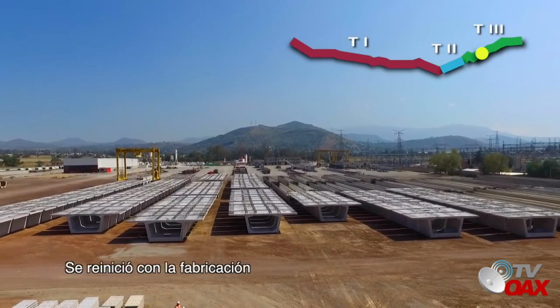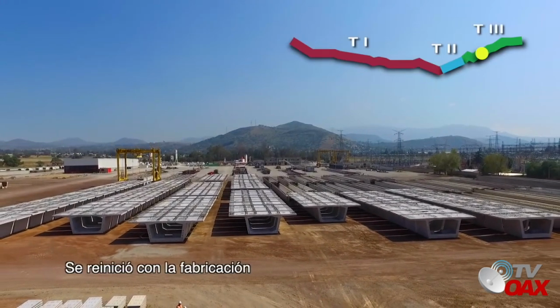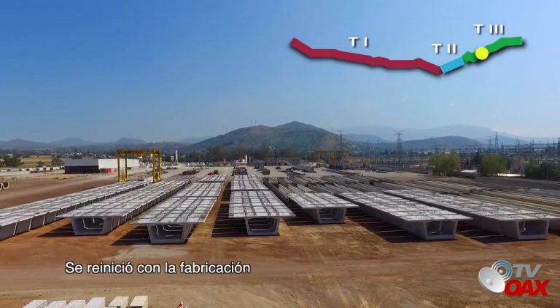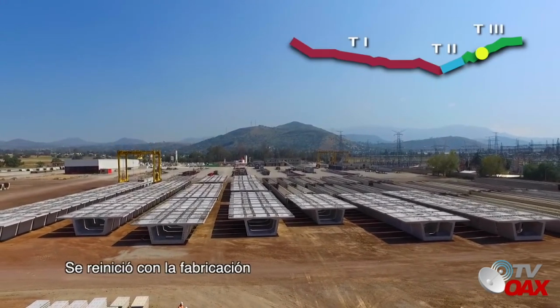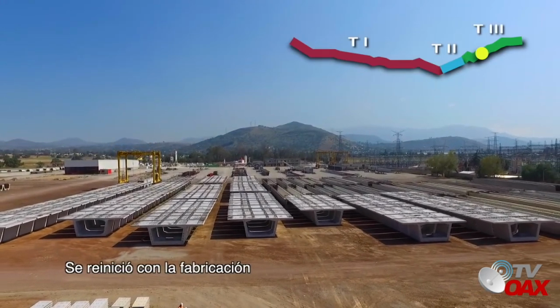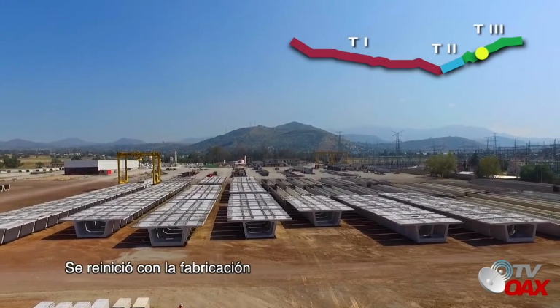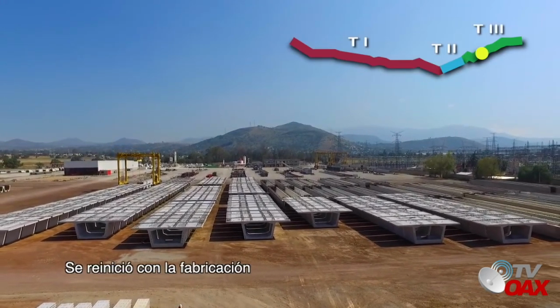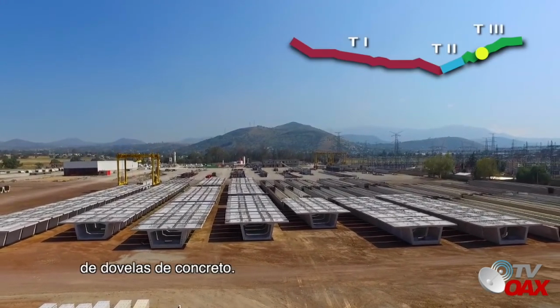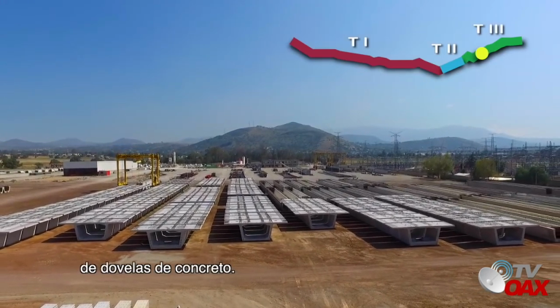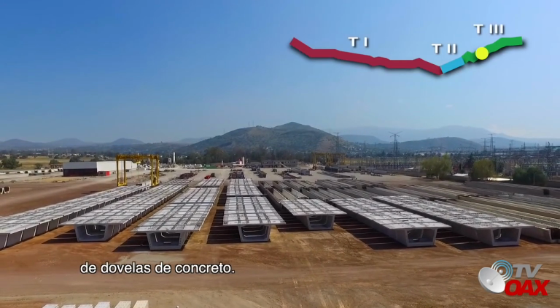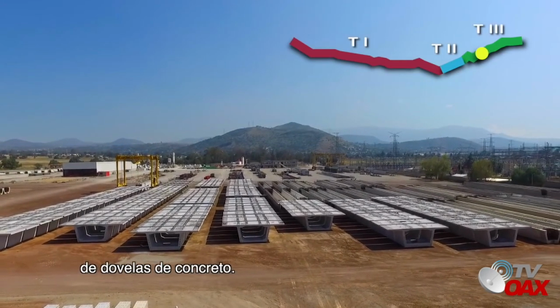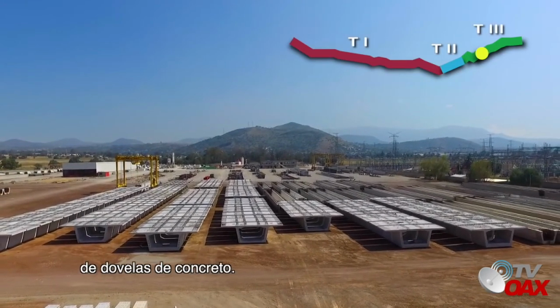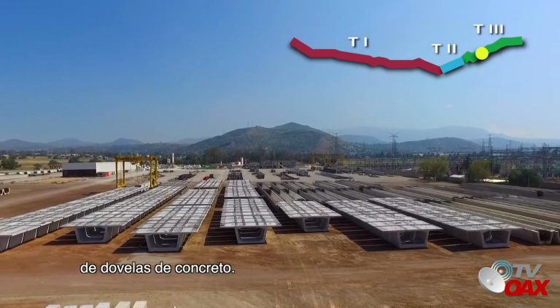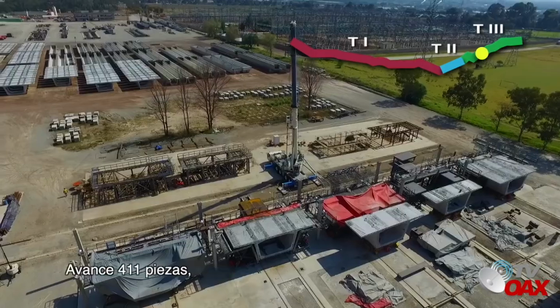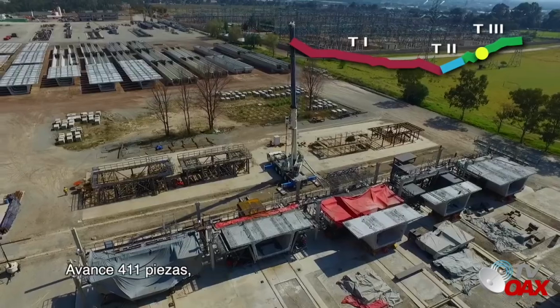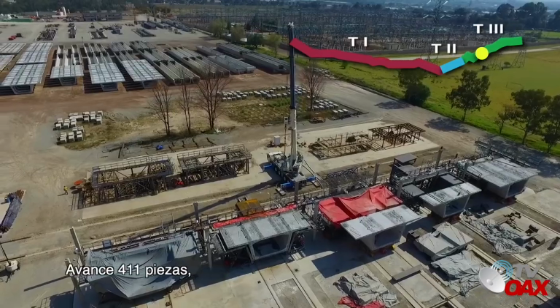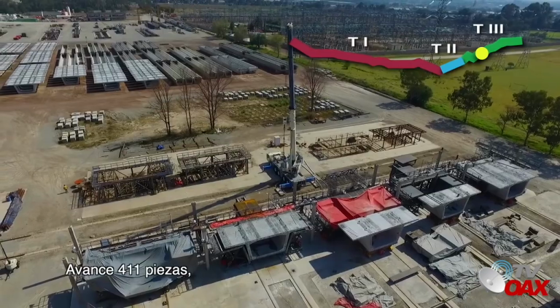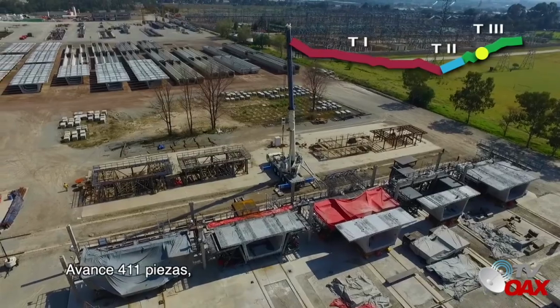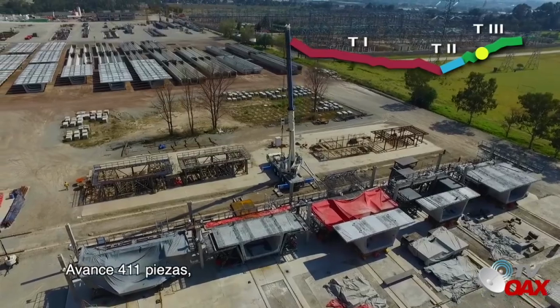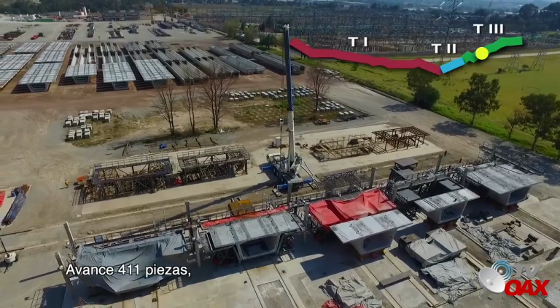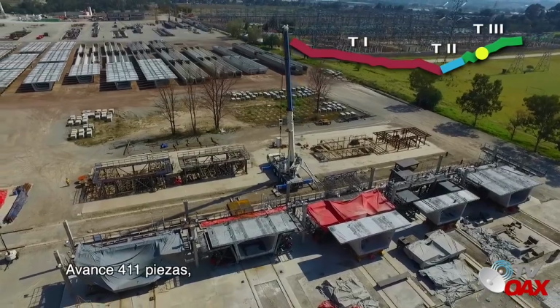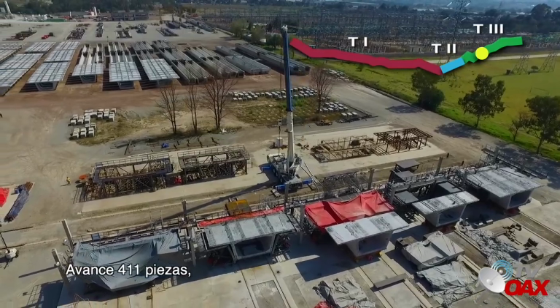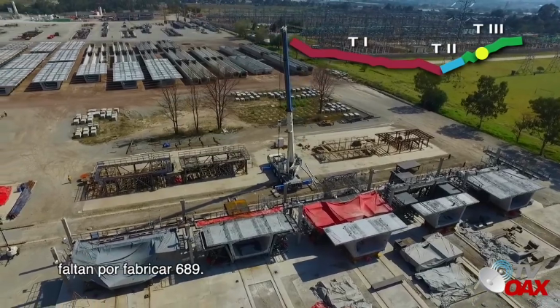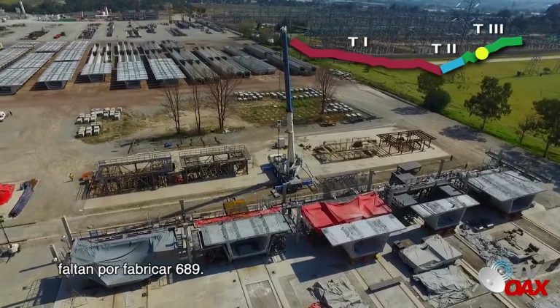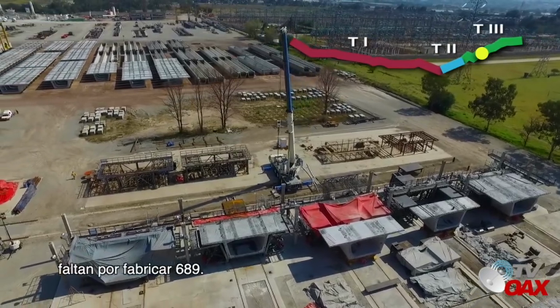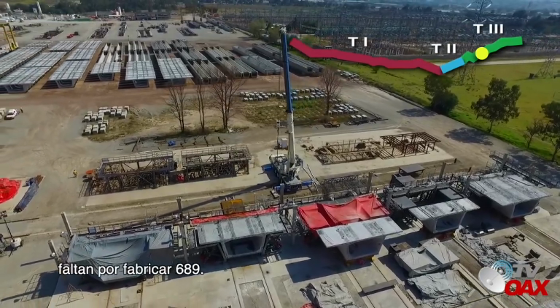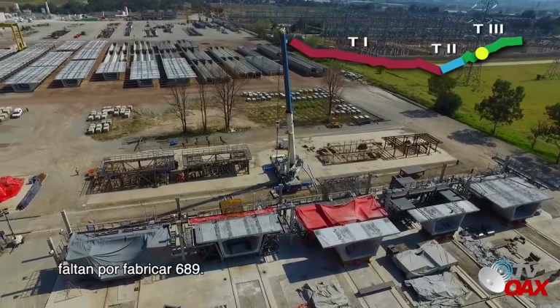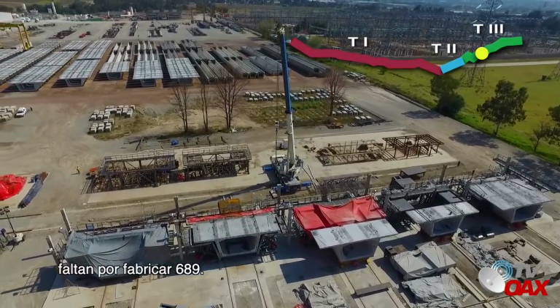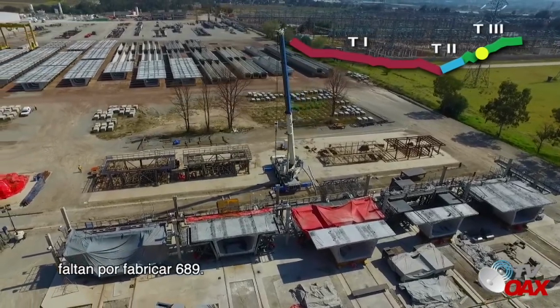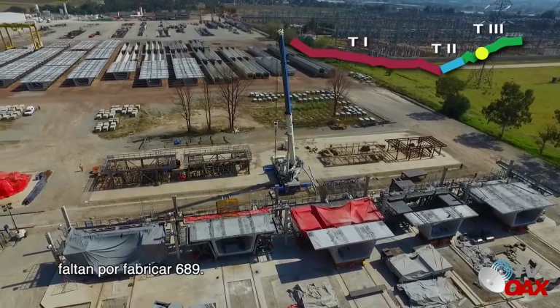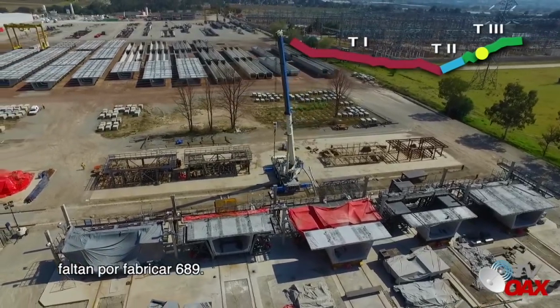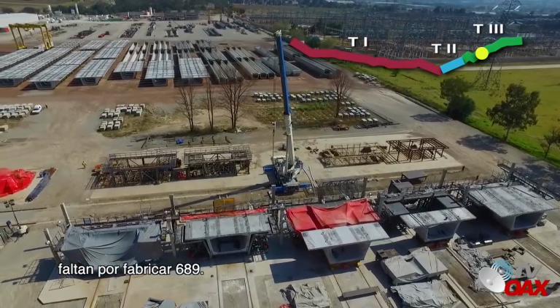Se reinició la fabricación de dovelas de concreto. Avance: 411 piezas. Faltan por fabricar 689.